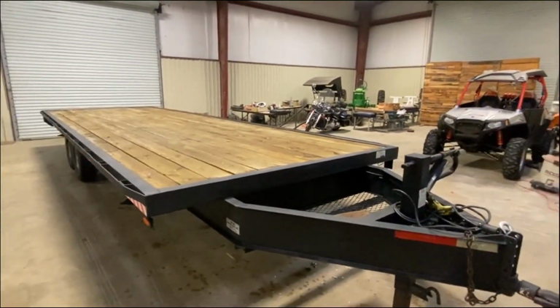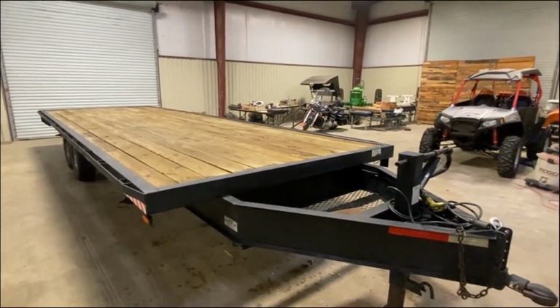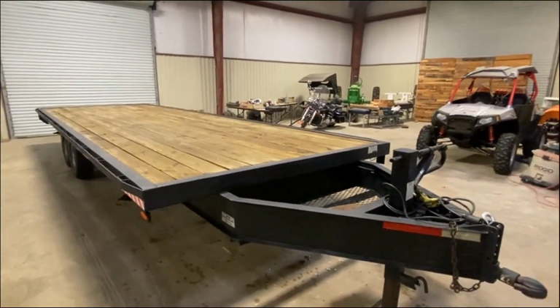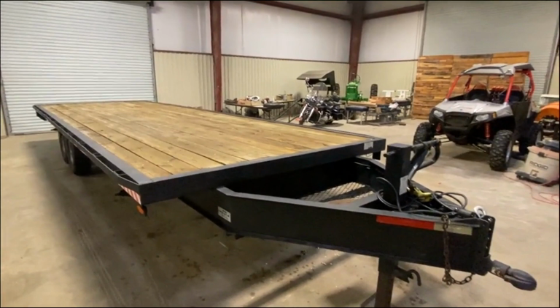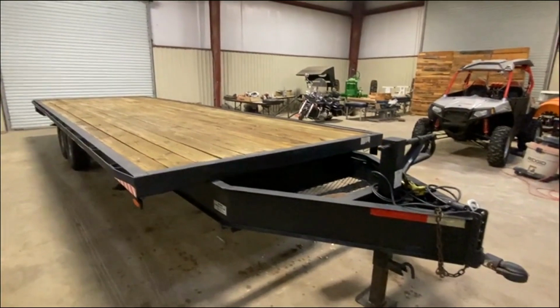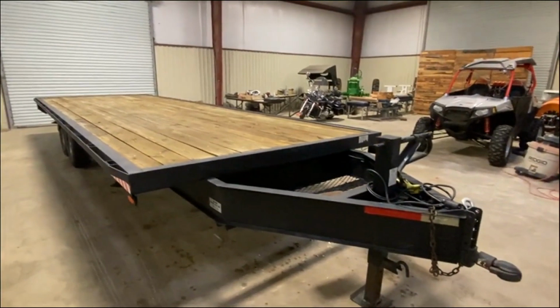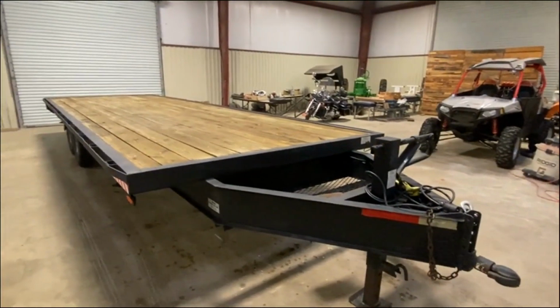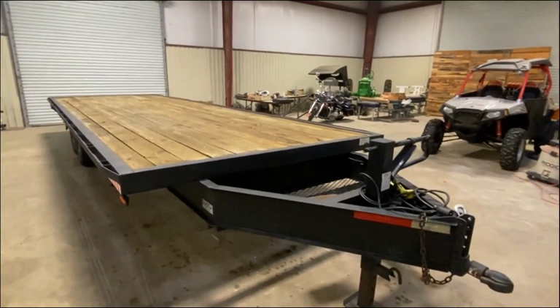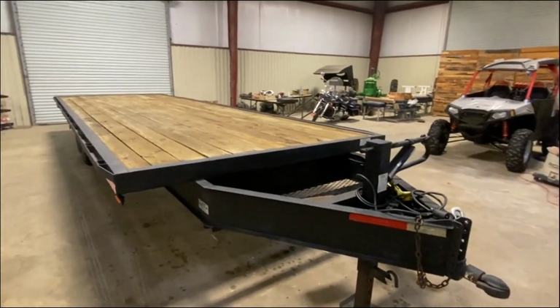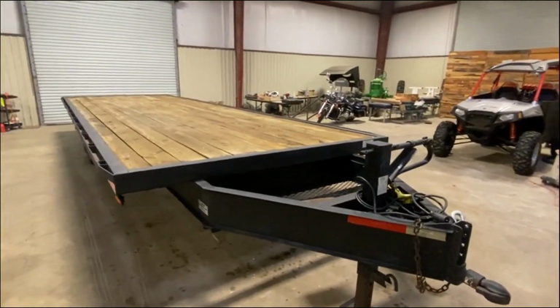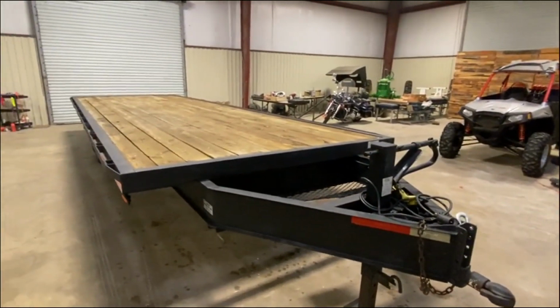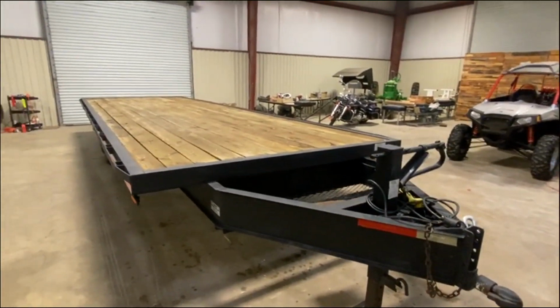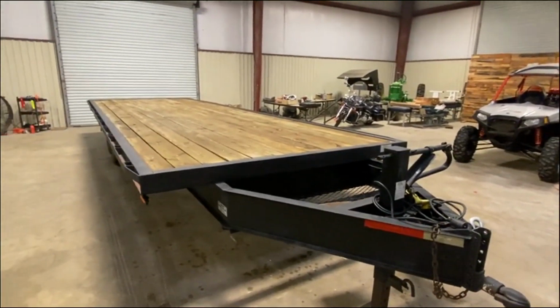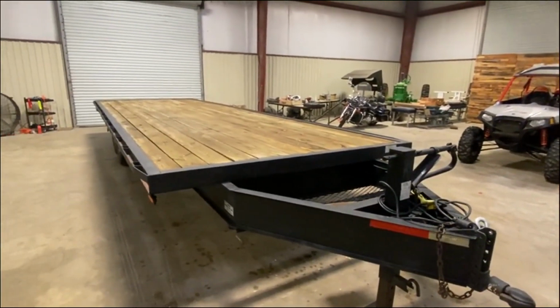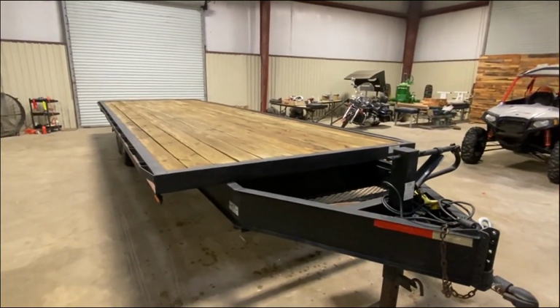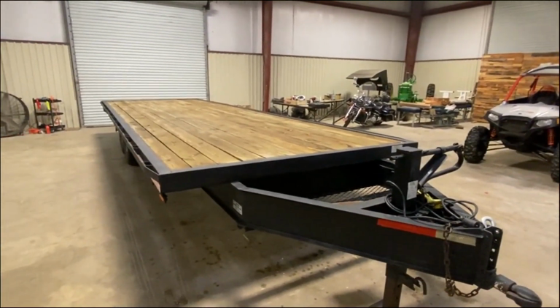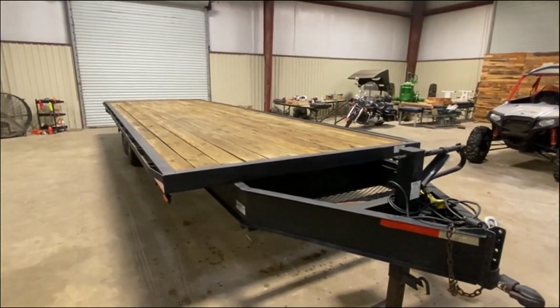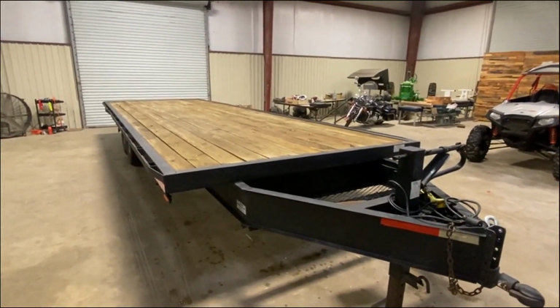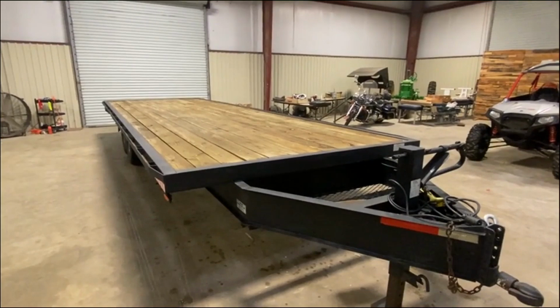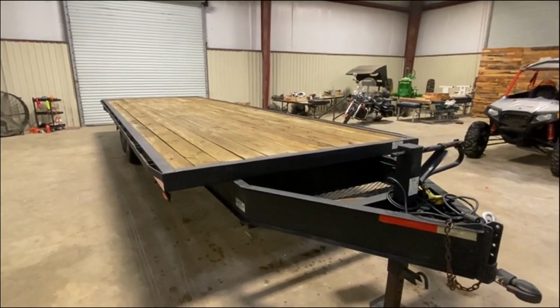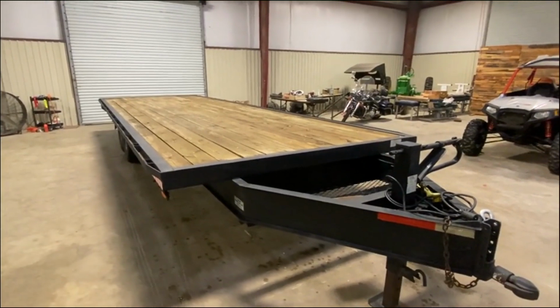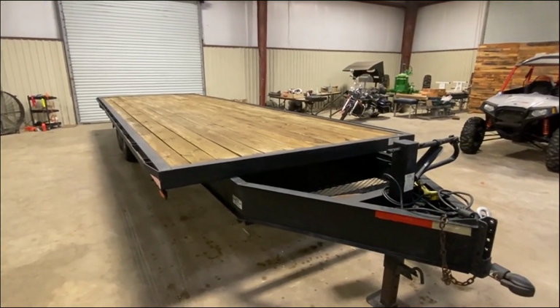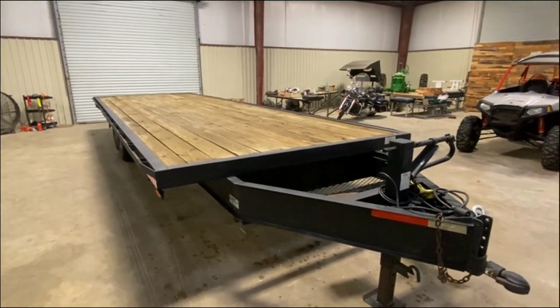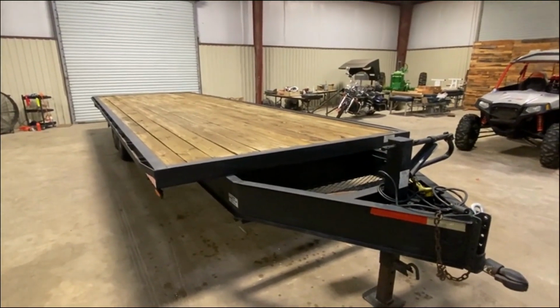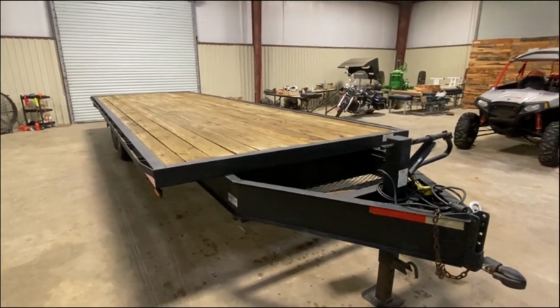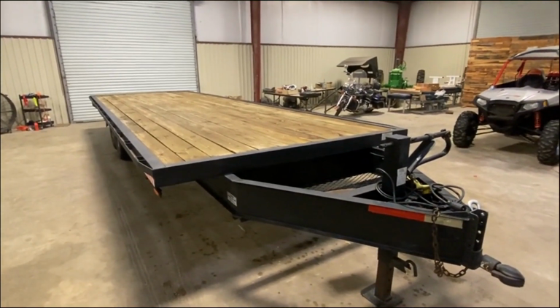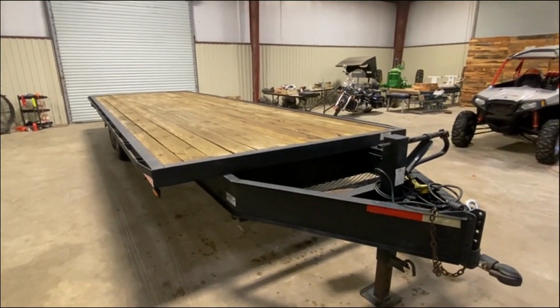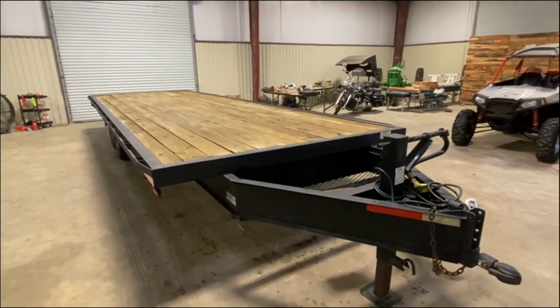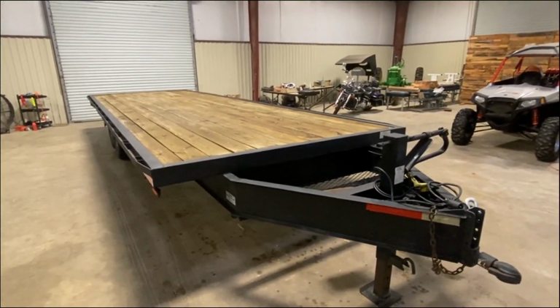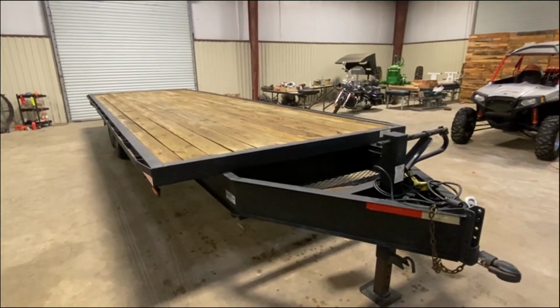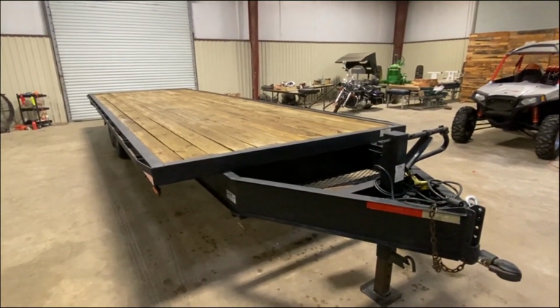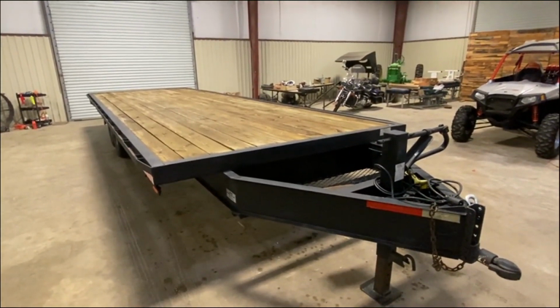Treated lumber. It's a 2009. So if you're looking for a good trailer — I know trailers have gotten really expensive — here's one you can buy right here. We'll make you a good deal. Make some money with it. You can go to work with this trailer.